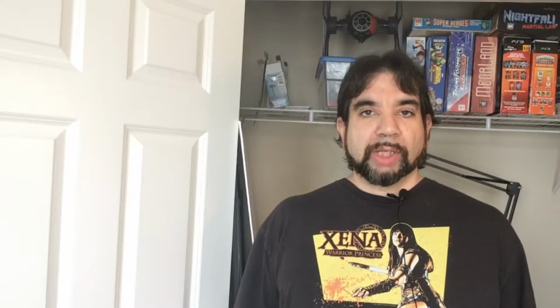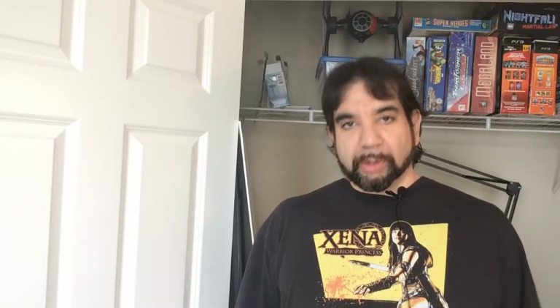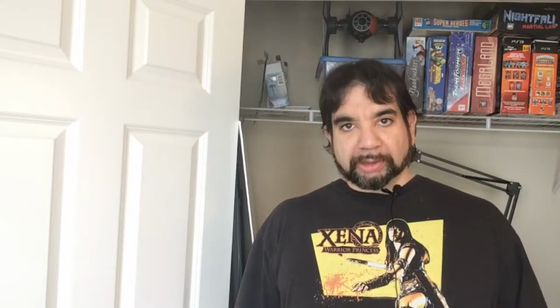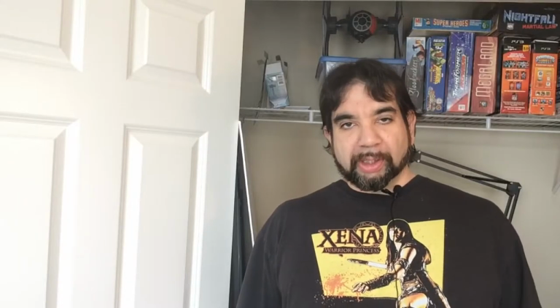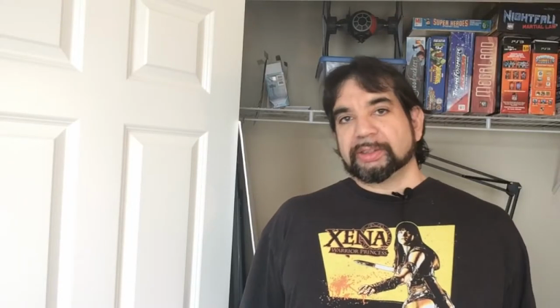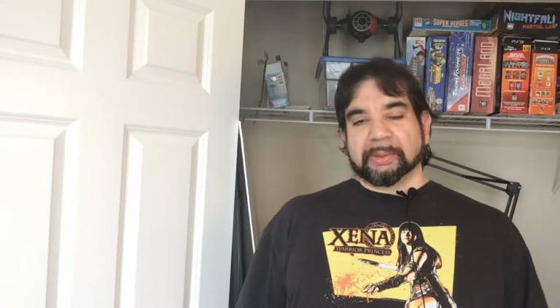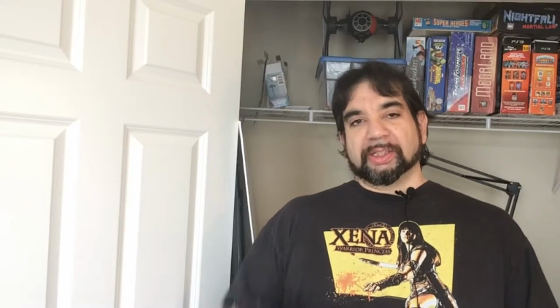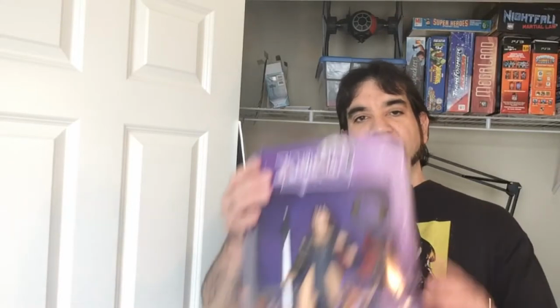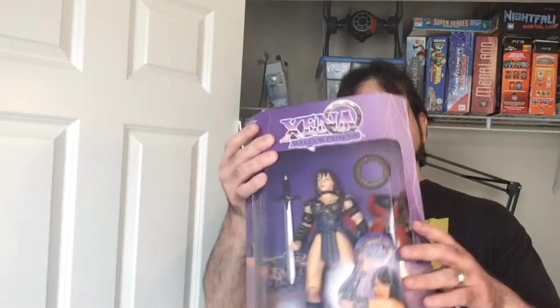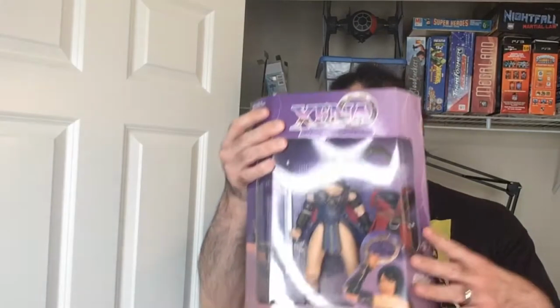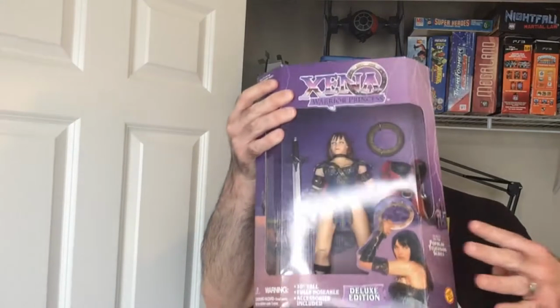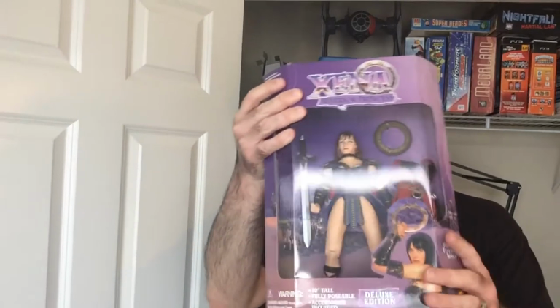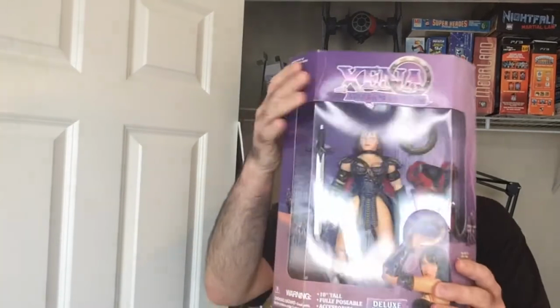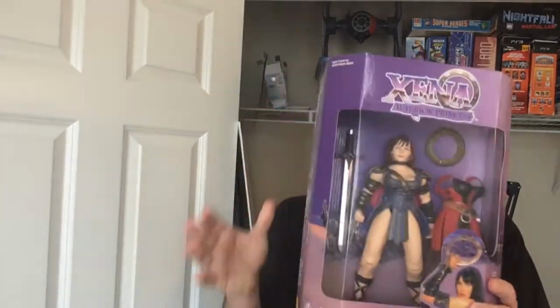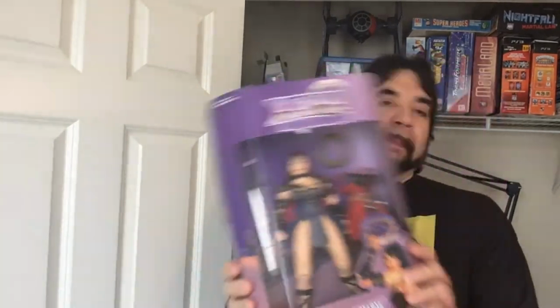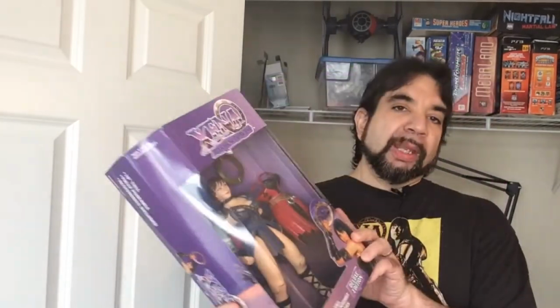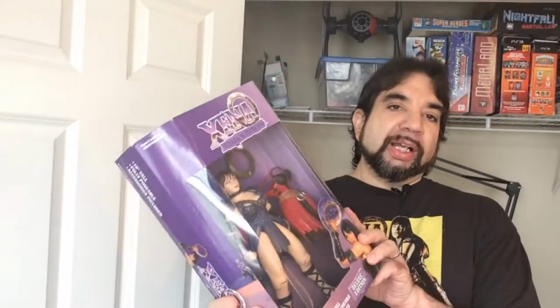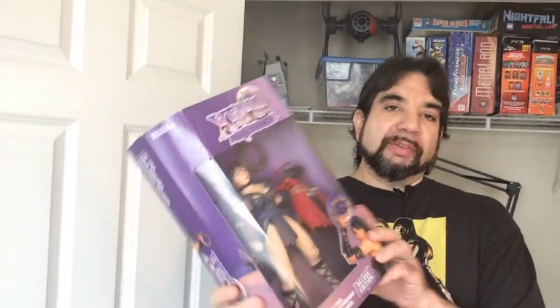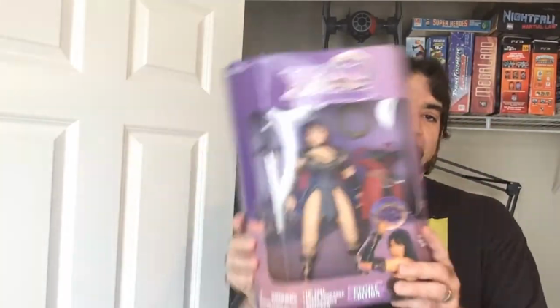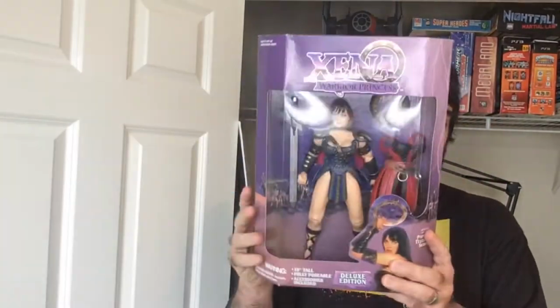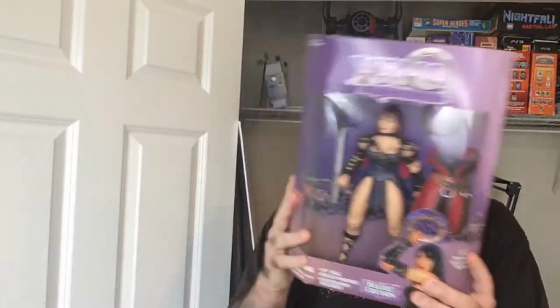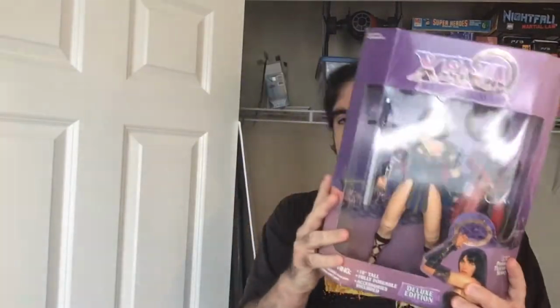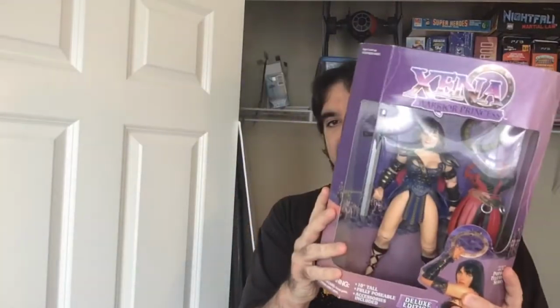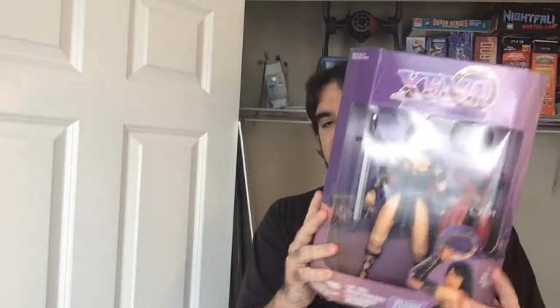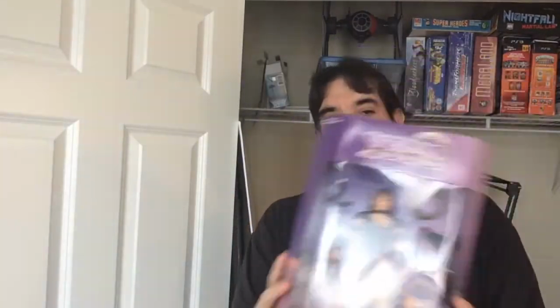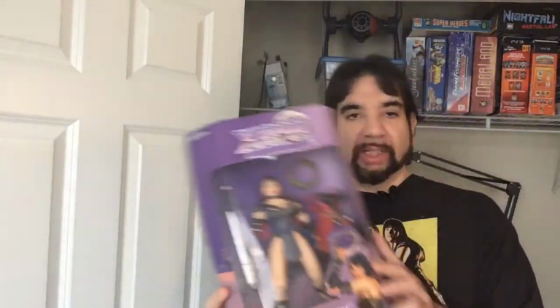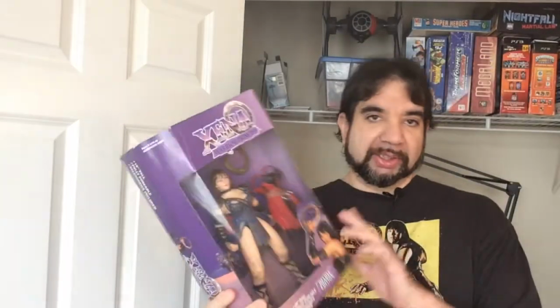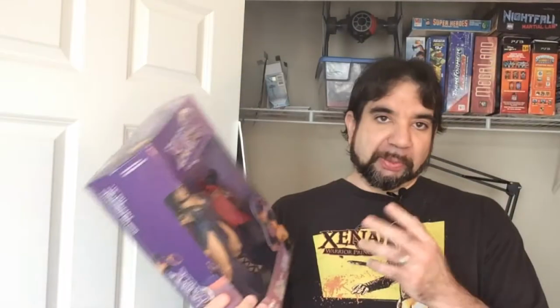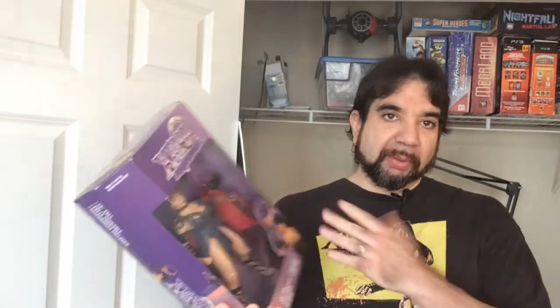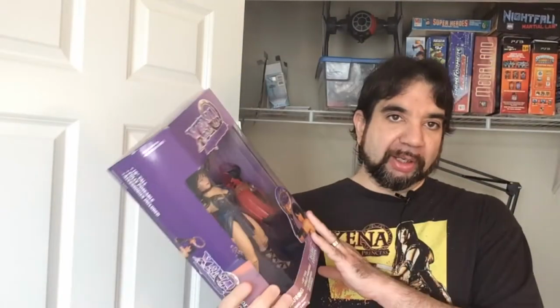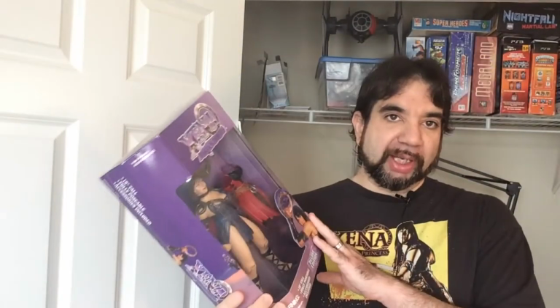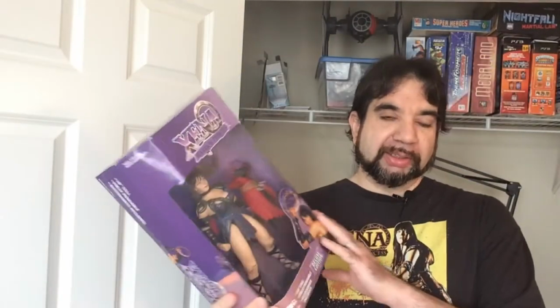Hey, welcome back to RRR. Today we're going to take a look at the Xena 10-inch action figure. I've never really been impressed with how this thing looks. You're going to see why when I unbox it.